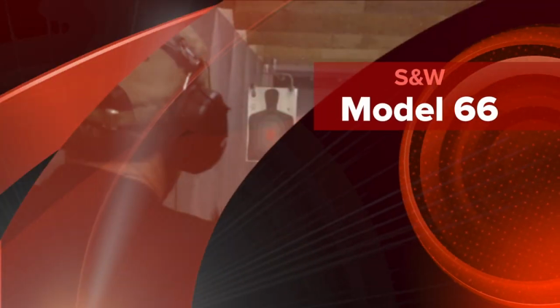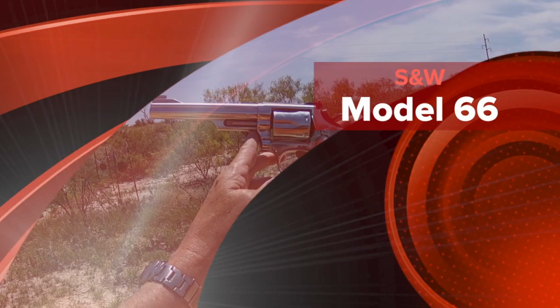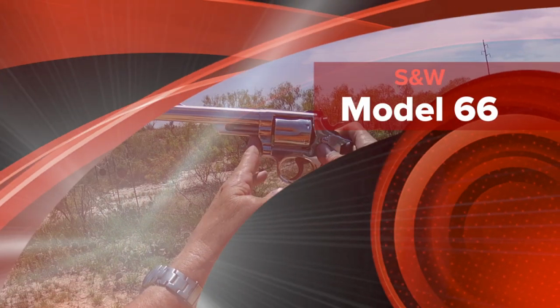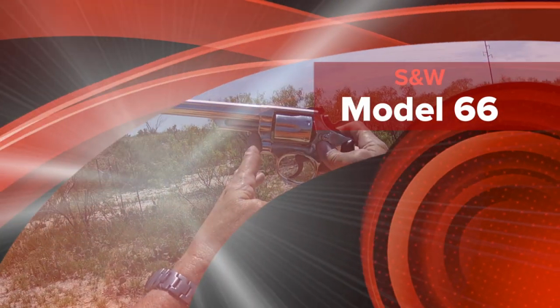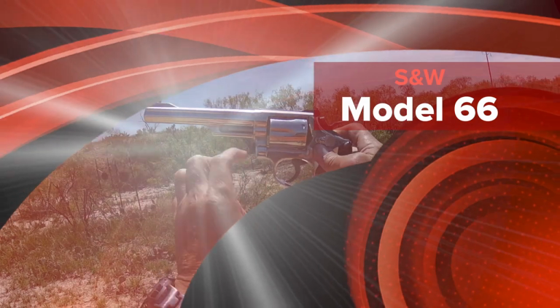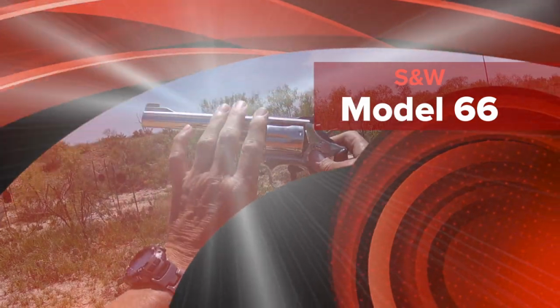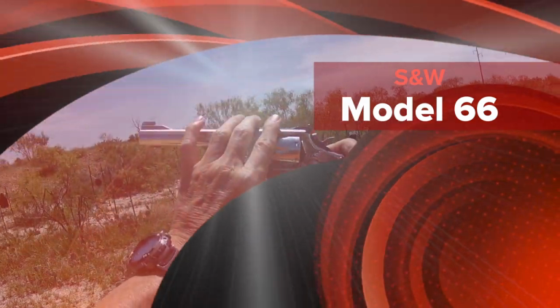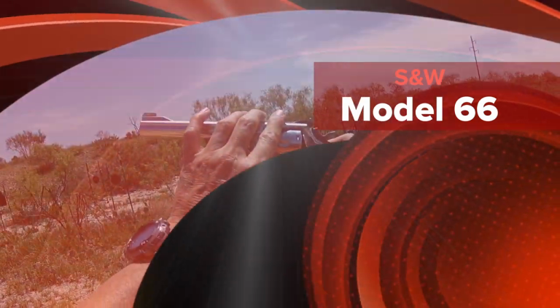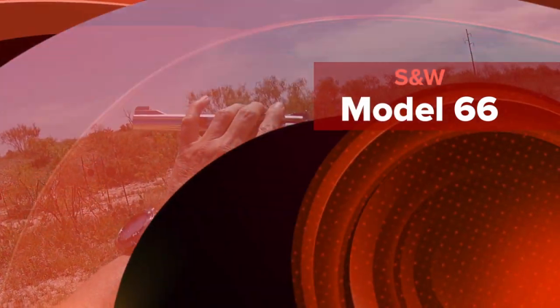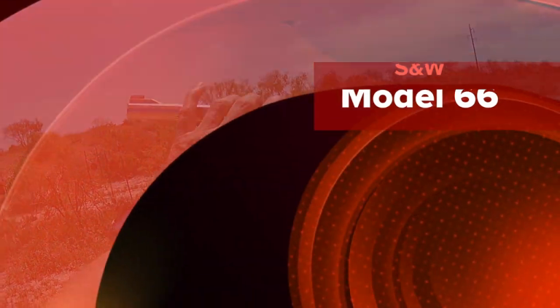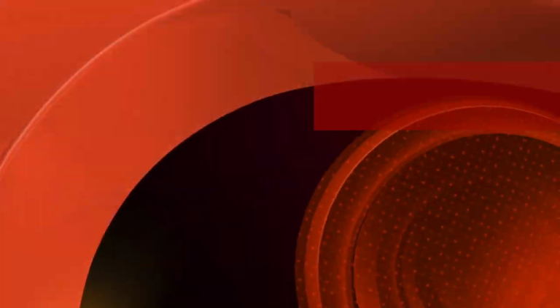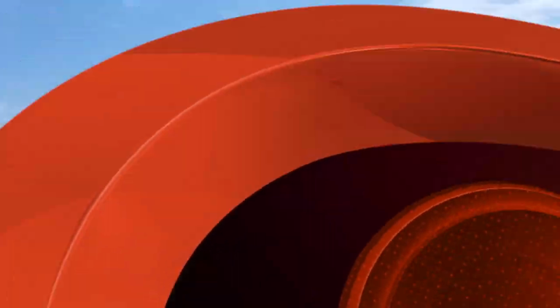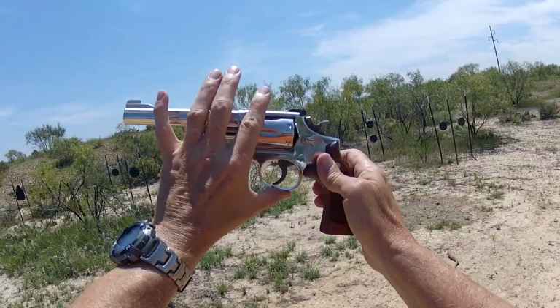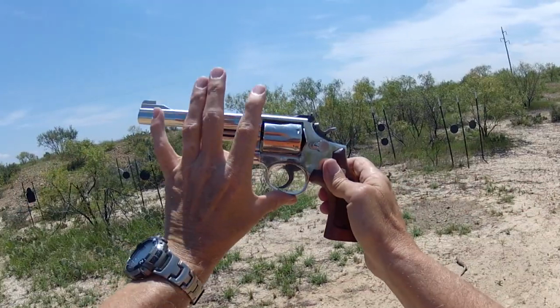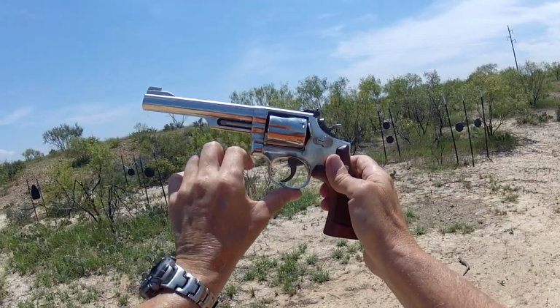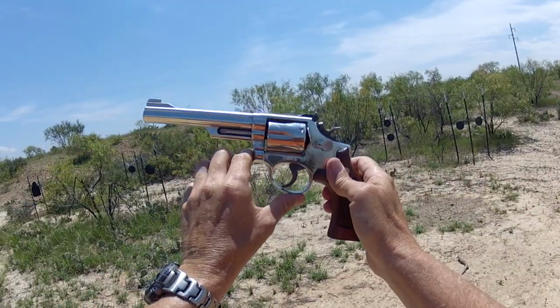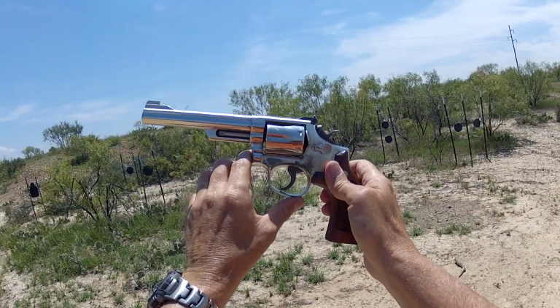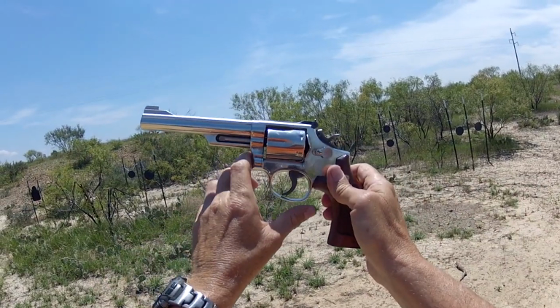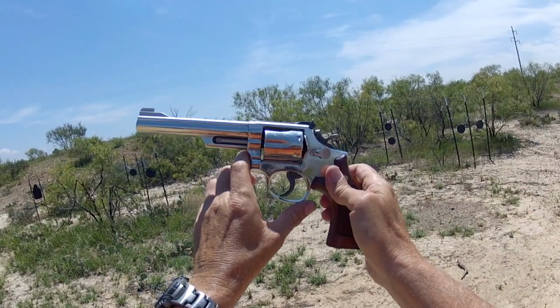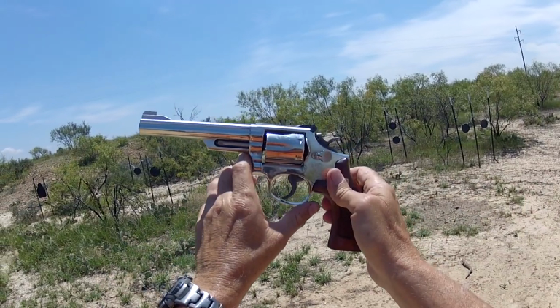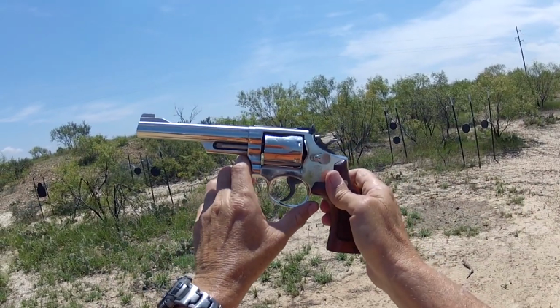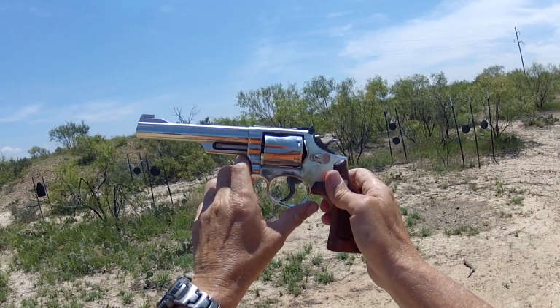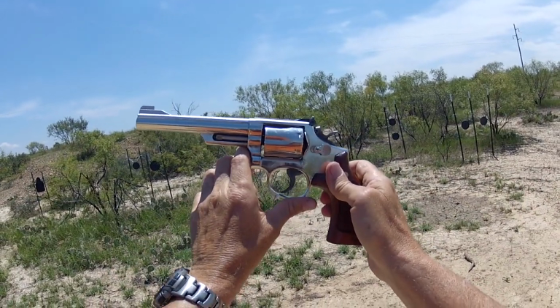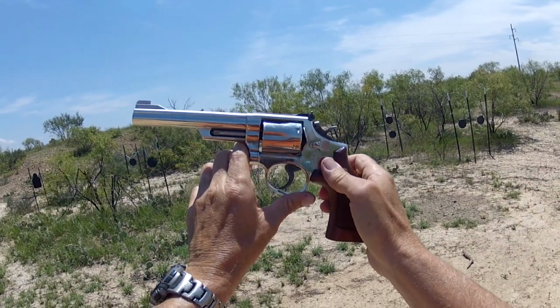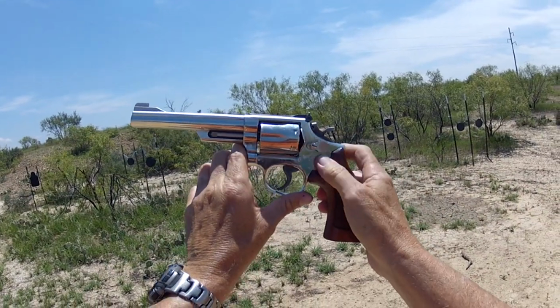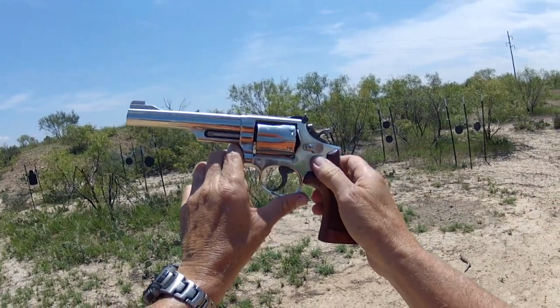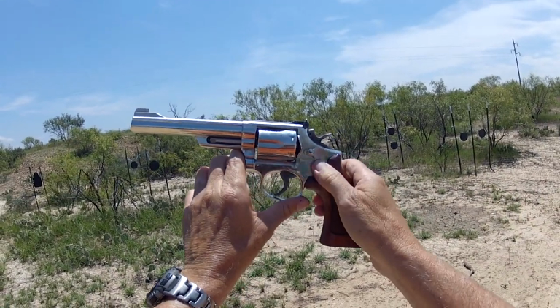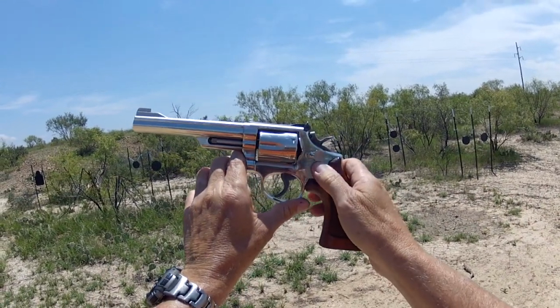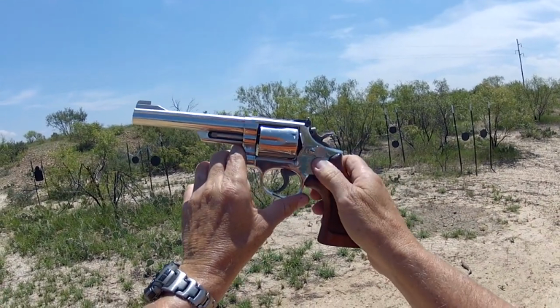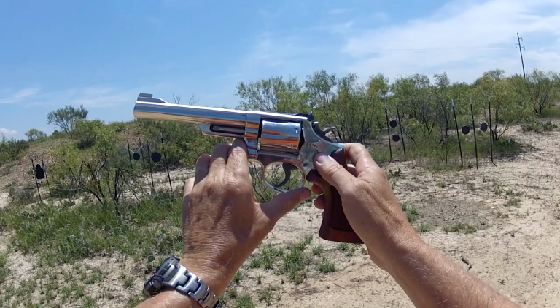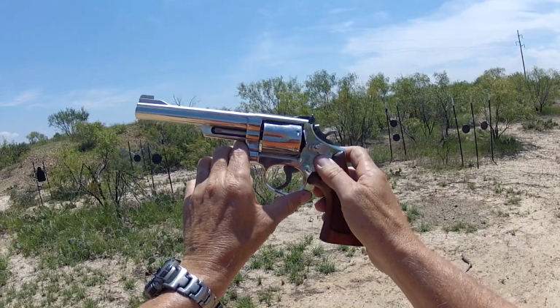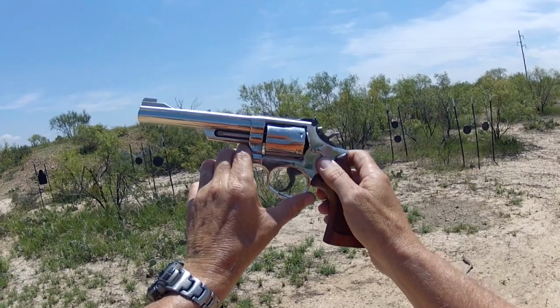Well hey y'all, Jay on Real Guys Reviews. I'm out here today for an on-the-range review of Smith & Wesson's Model 66.